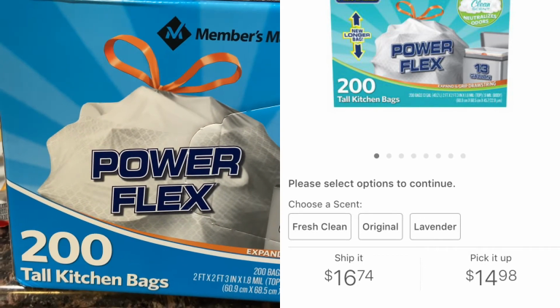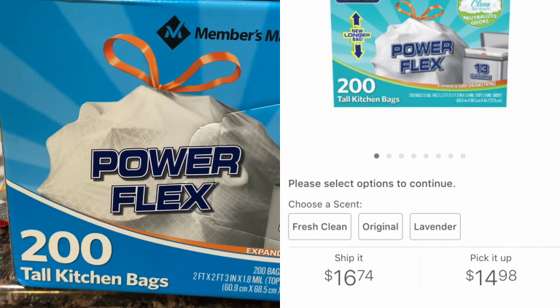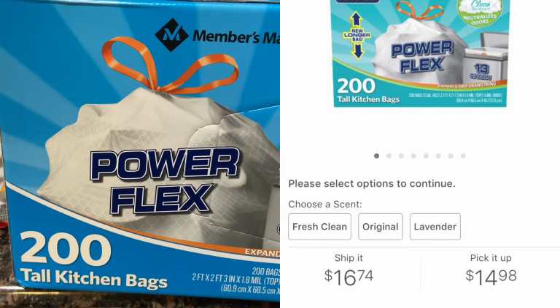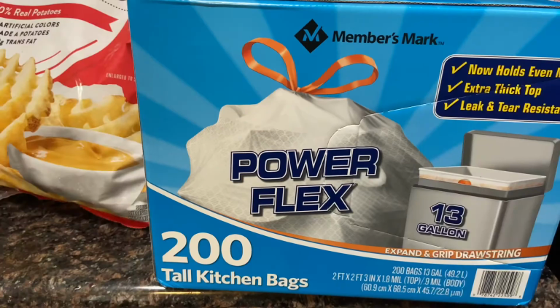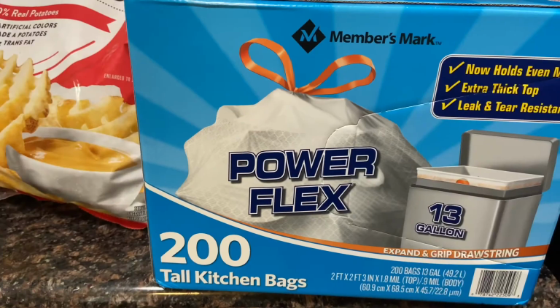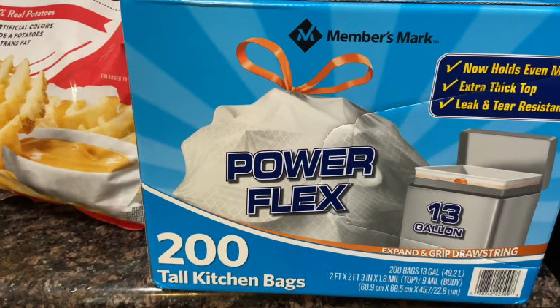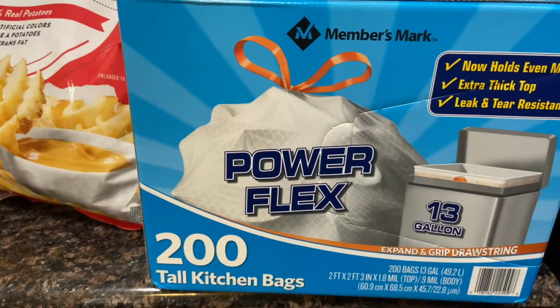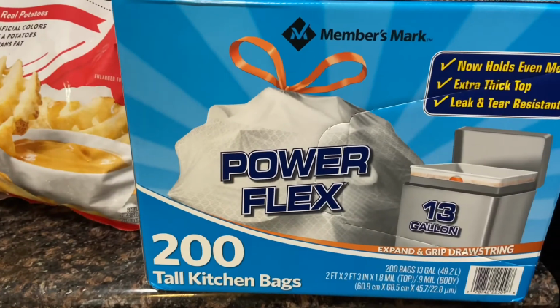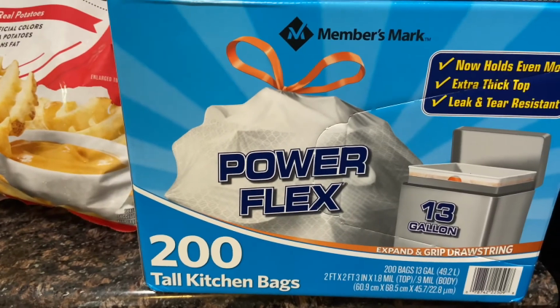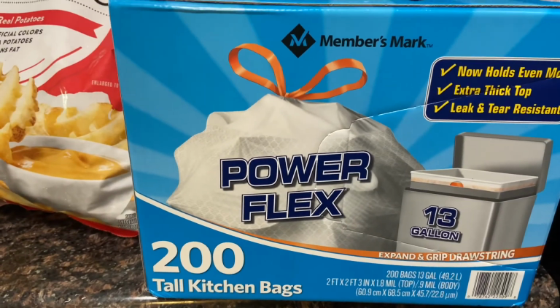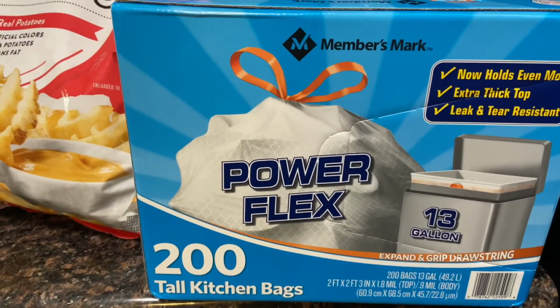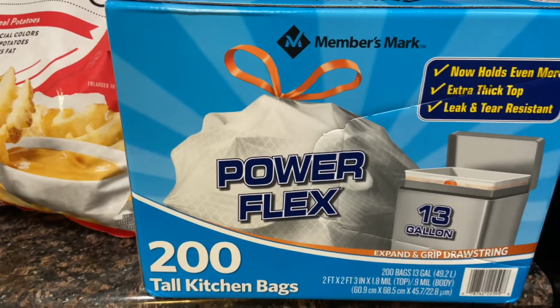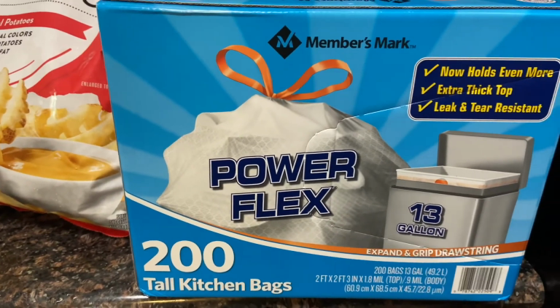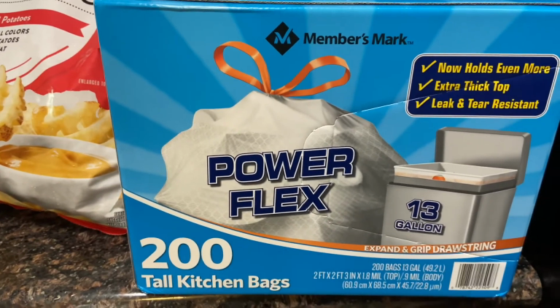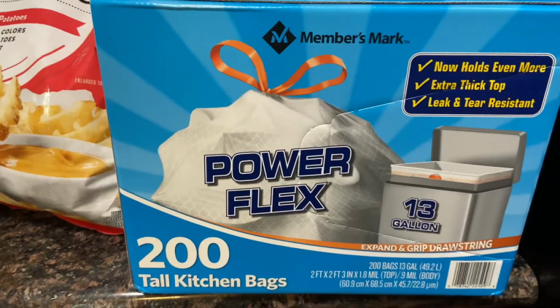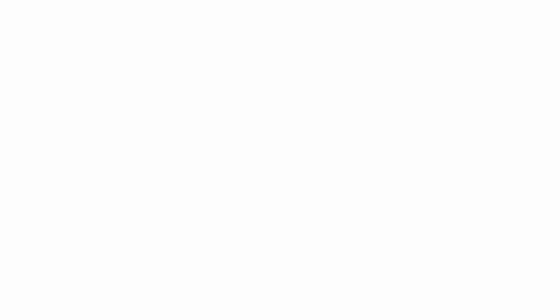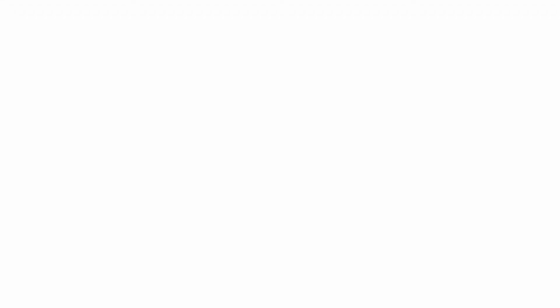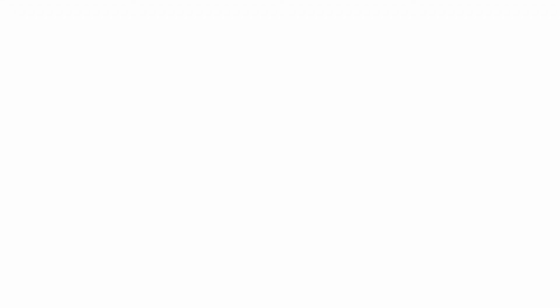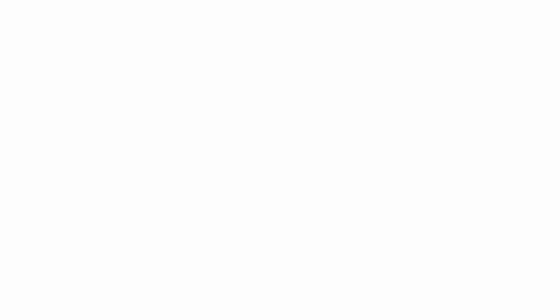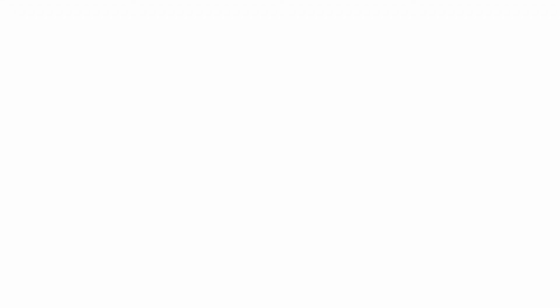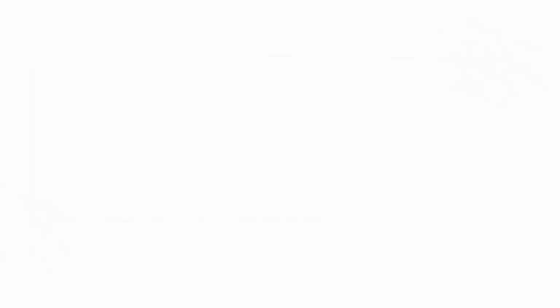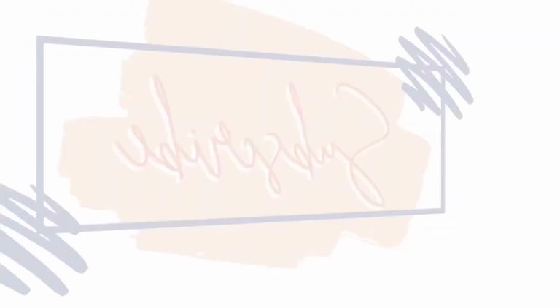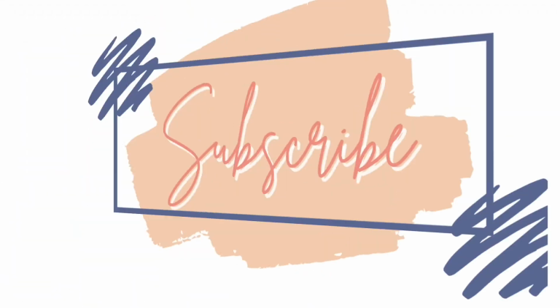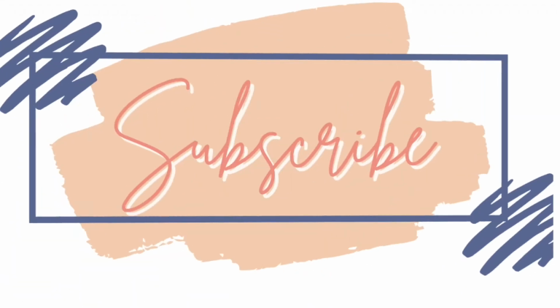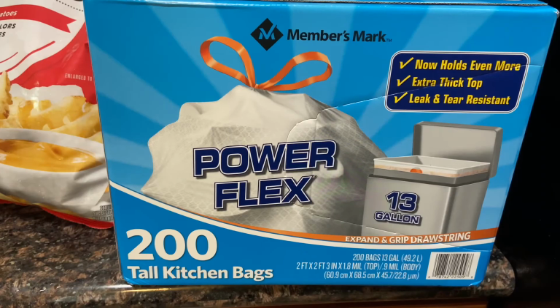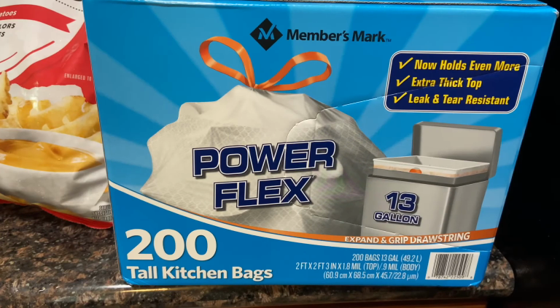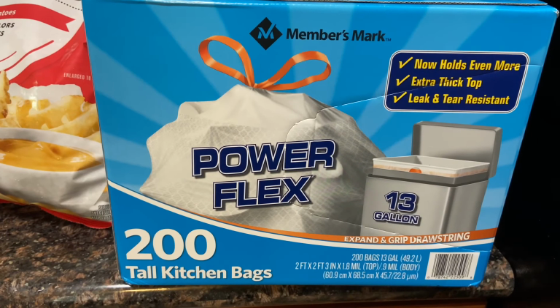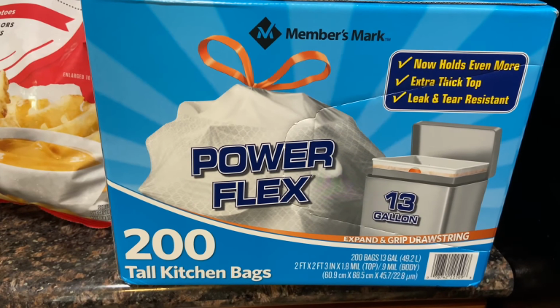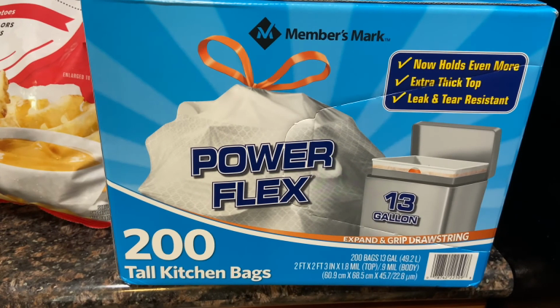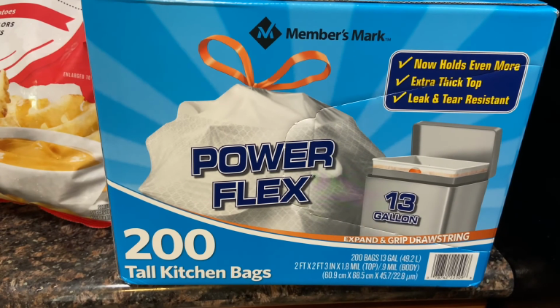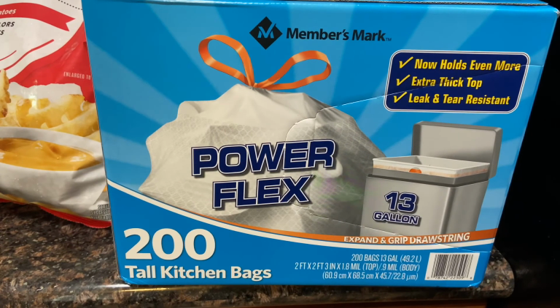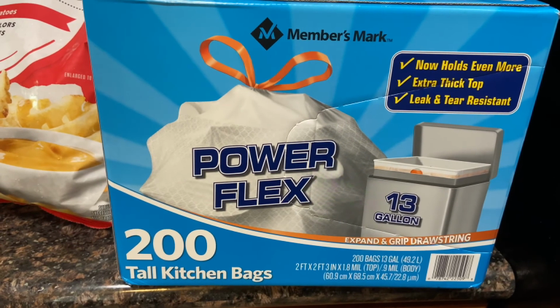These trash bags will last quite a while at $14.98 for 200 of them. Hope you guys enjoyed this video! If you're not yet subscribed, please consider subscribing. I hope you guys have a great day — until next time, bye guys!